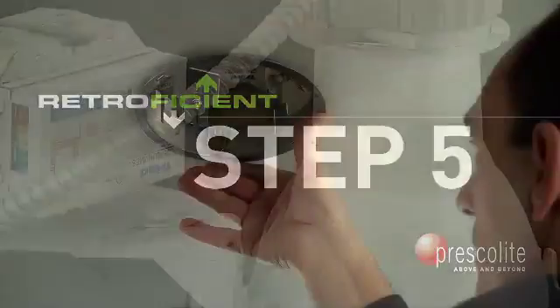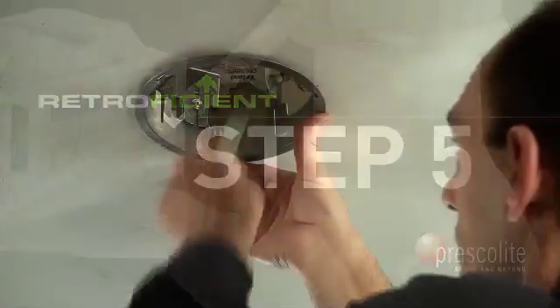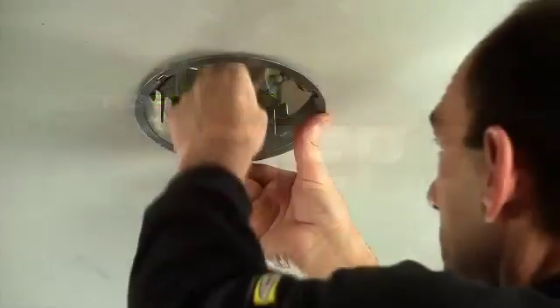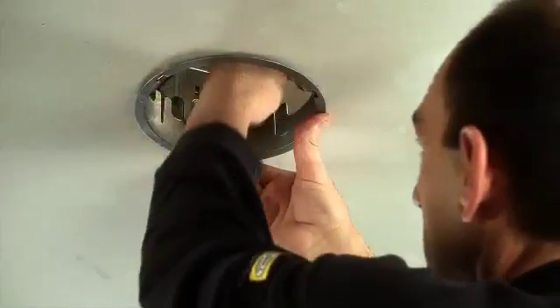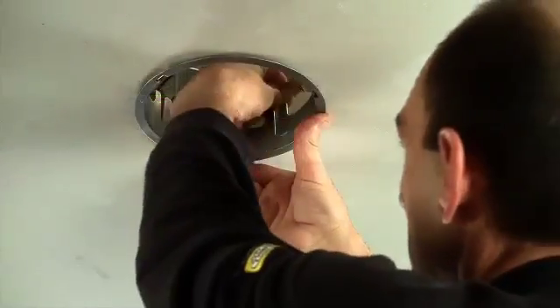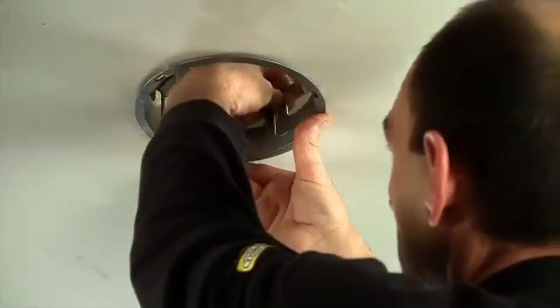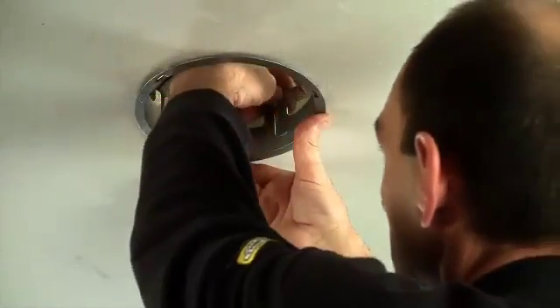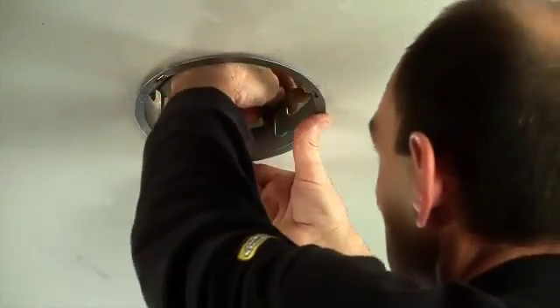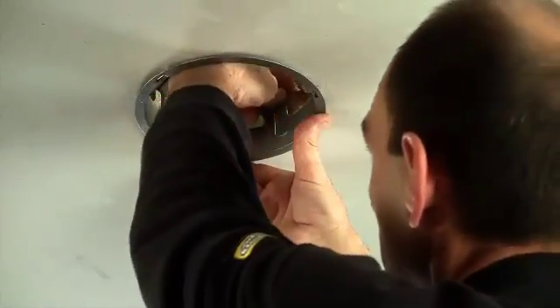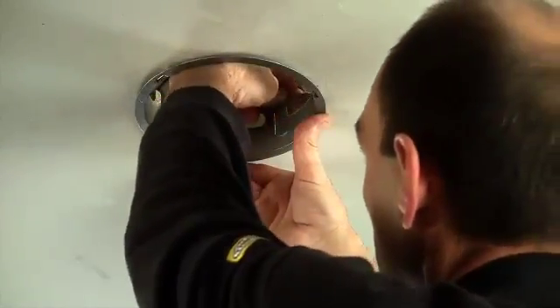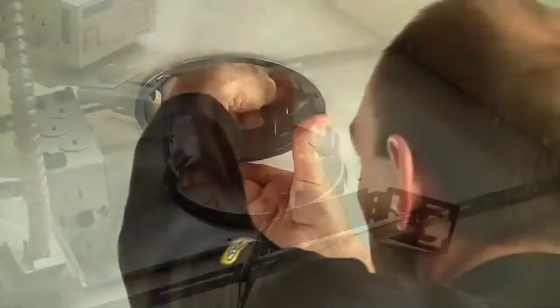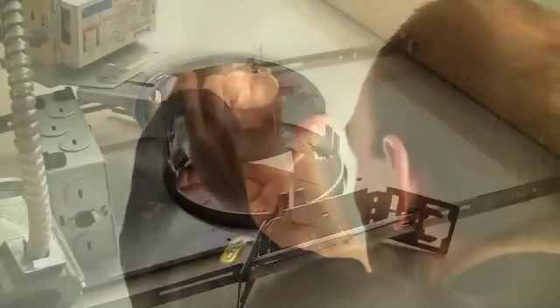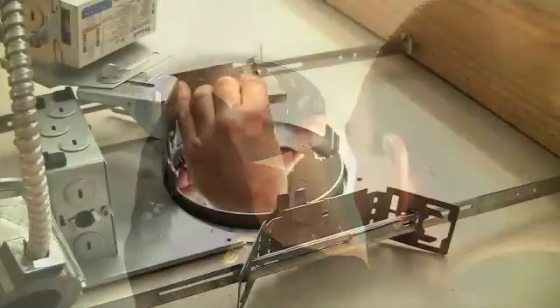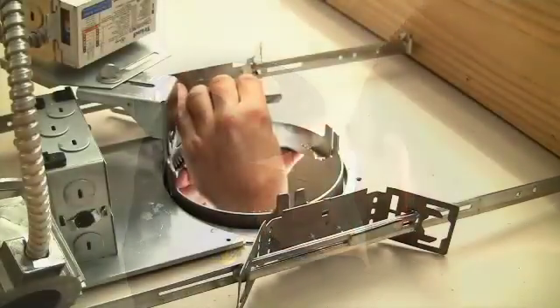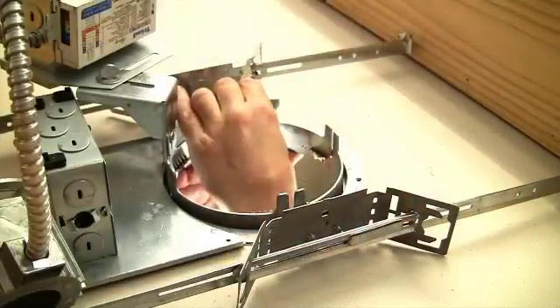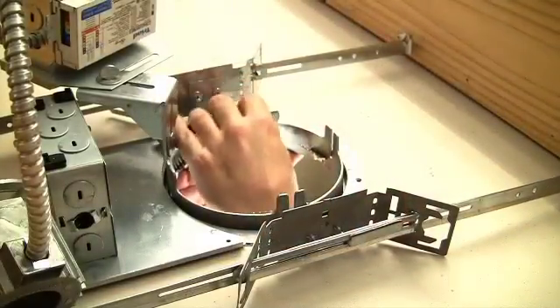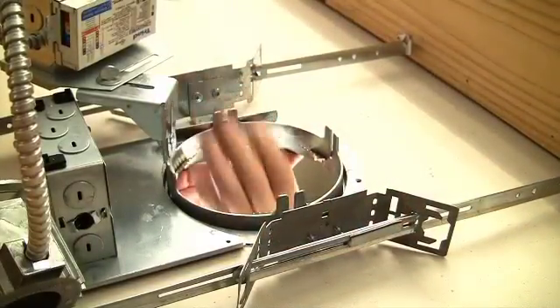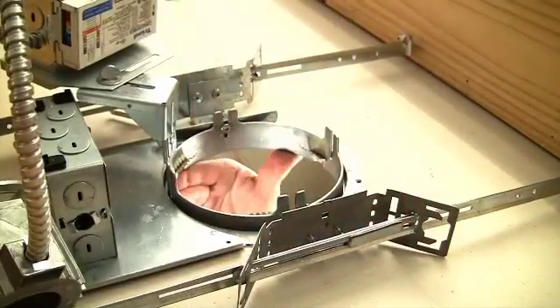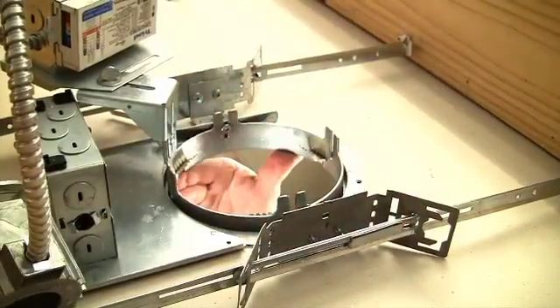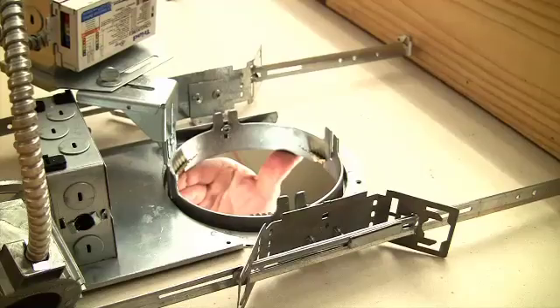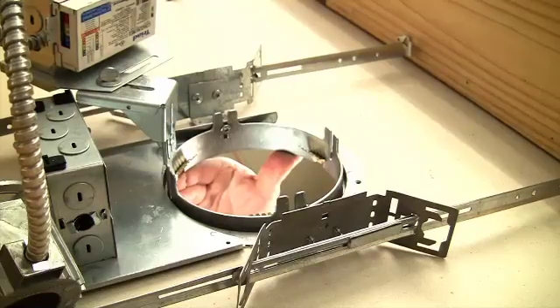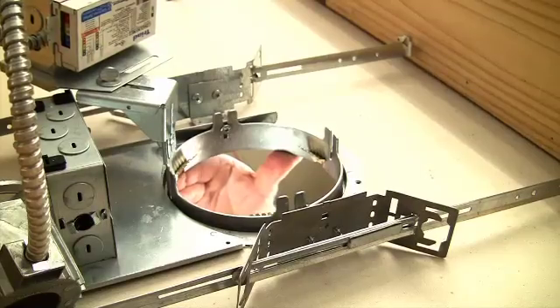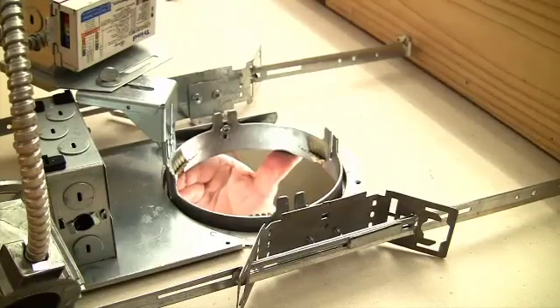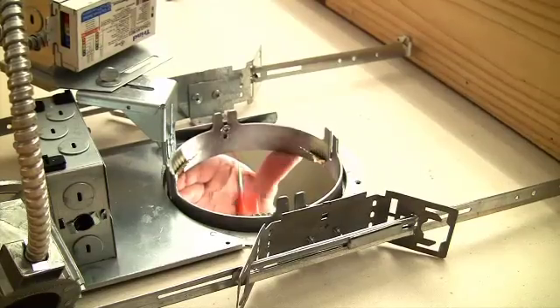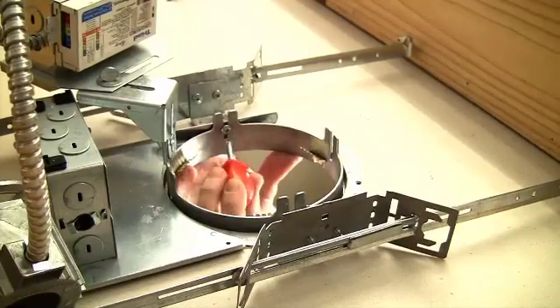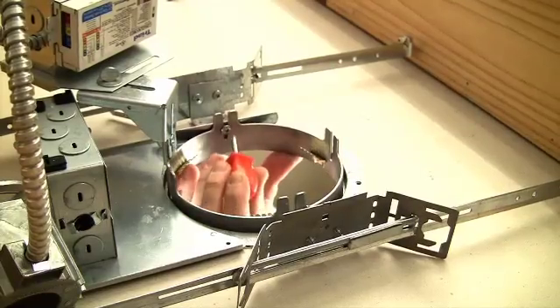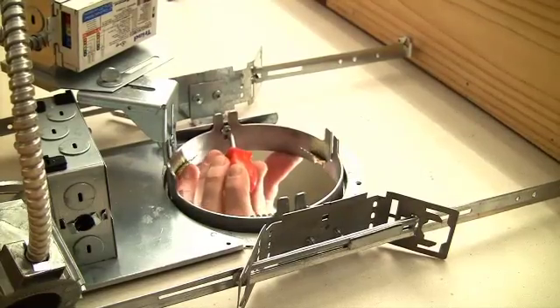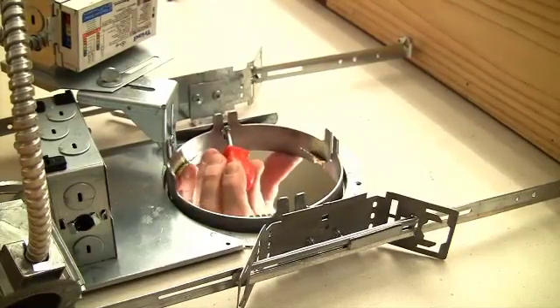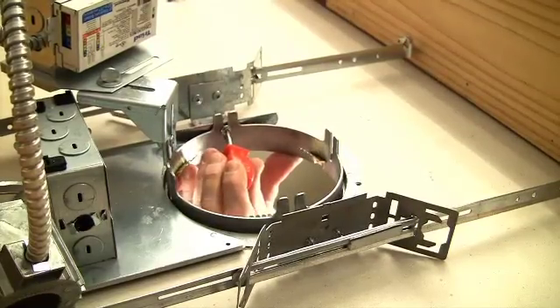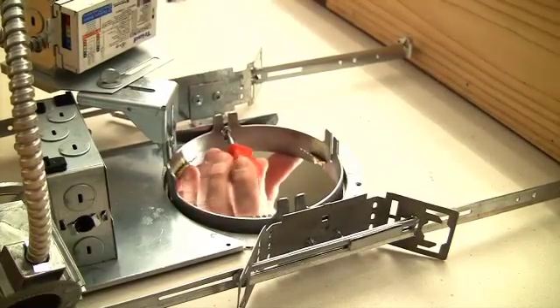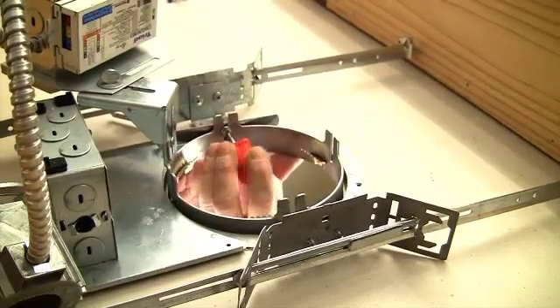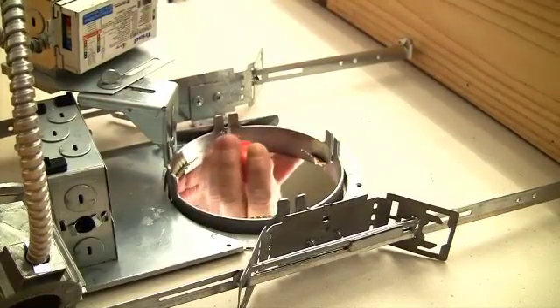To secure the housing into the ceiling, install retaining slide bars and tighten down firmly with a Phillips-head screwdriver.